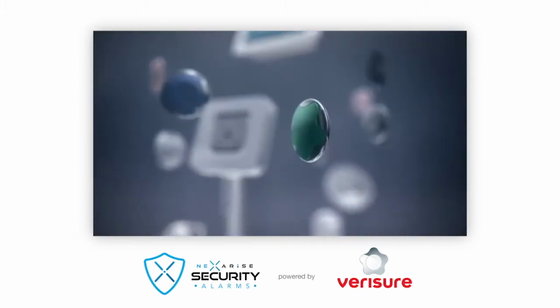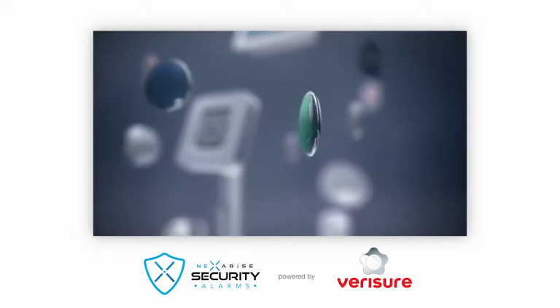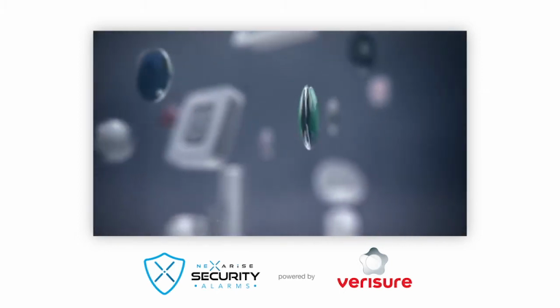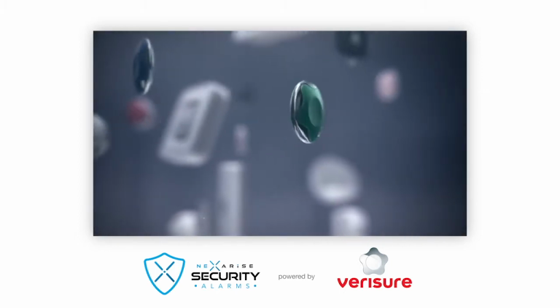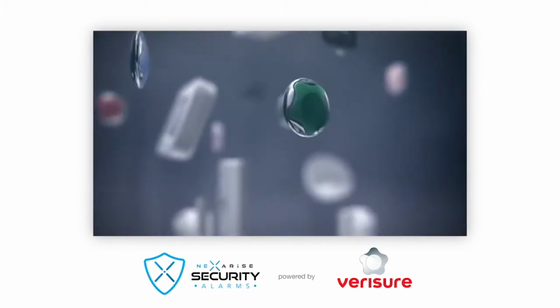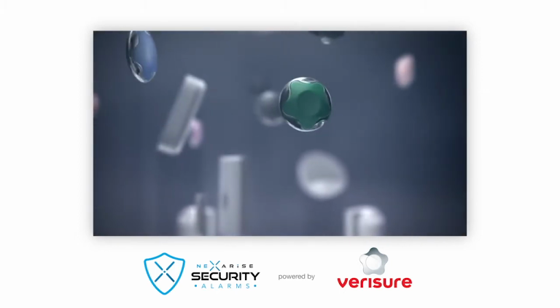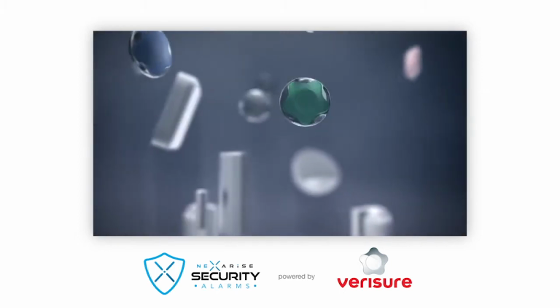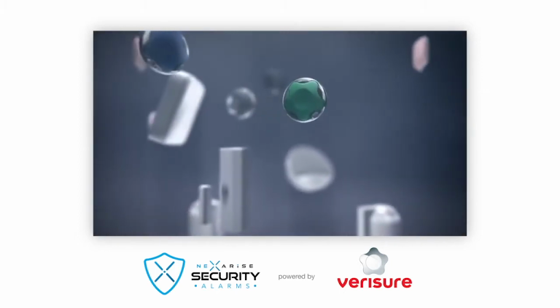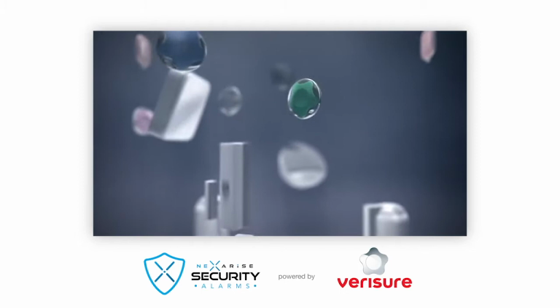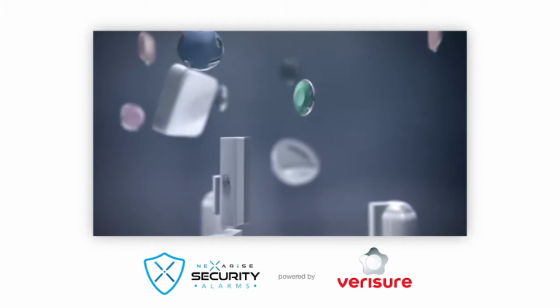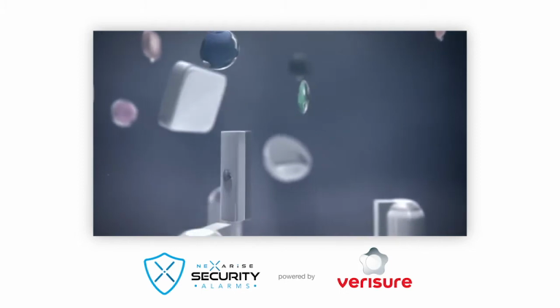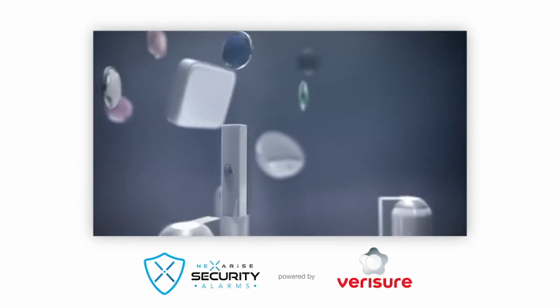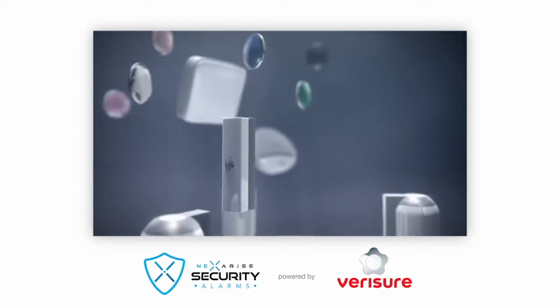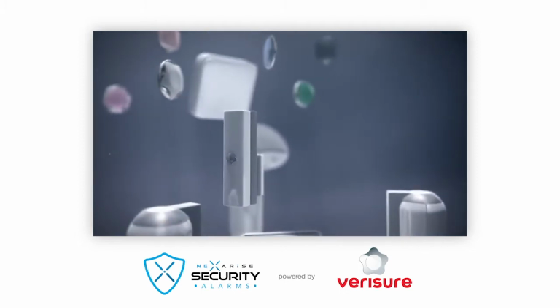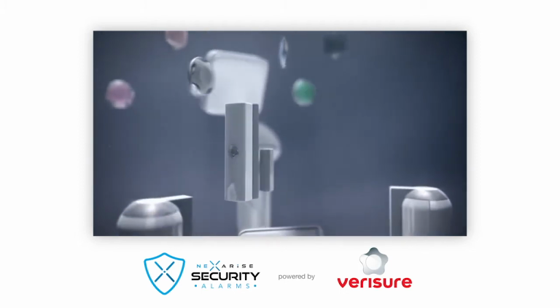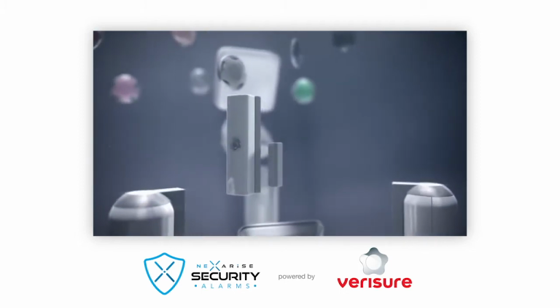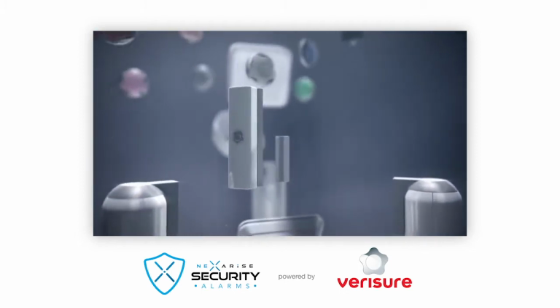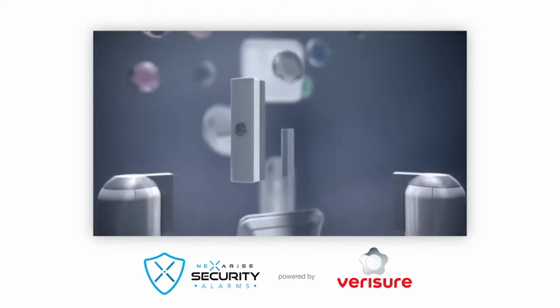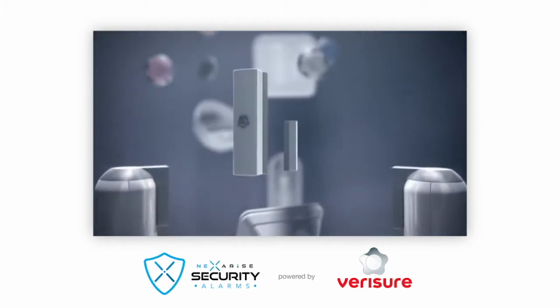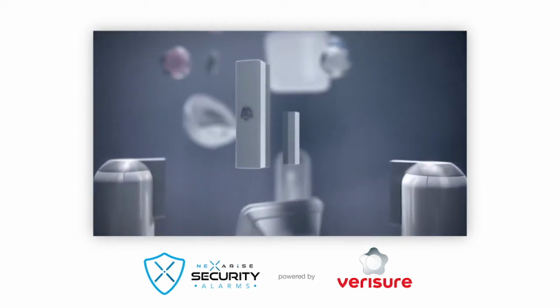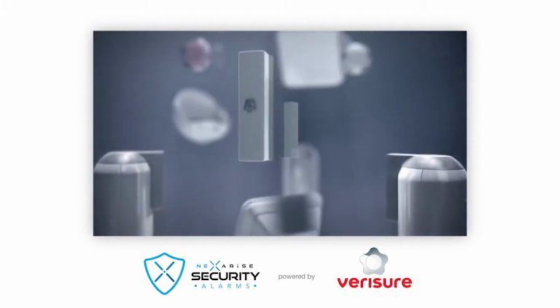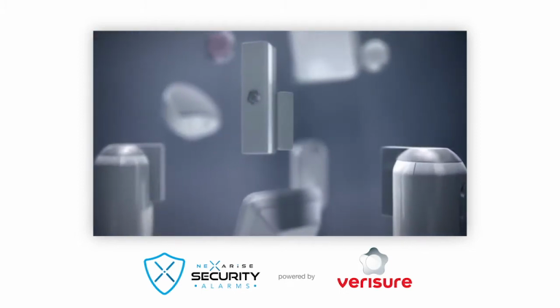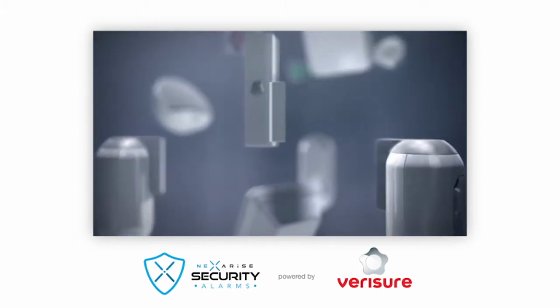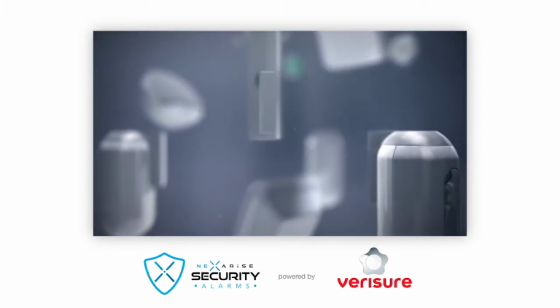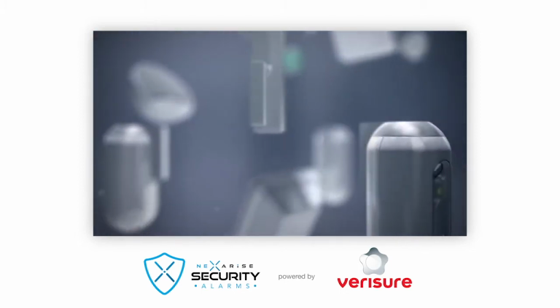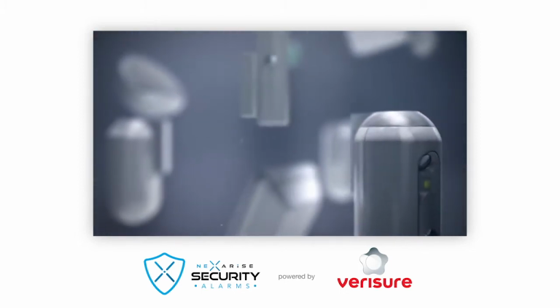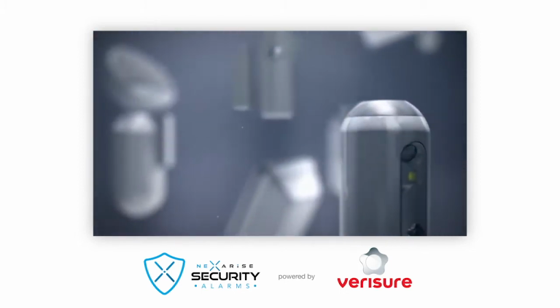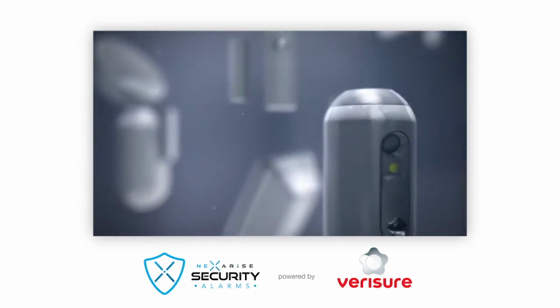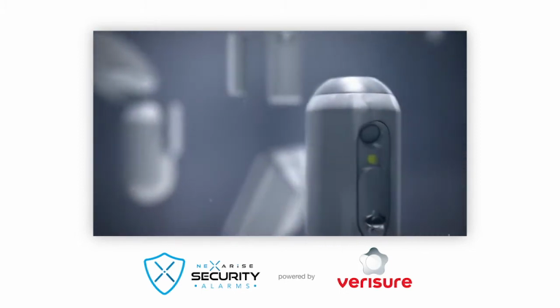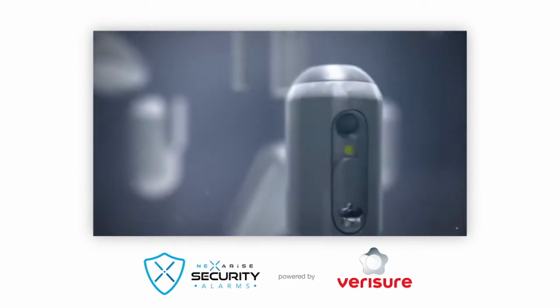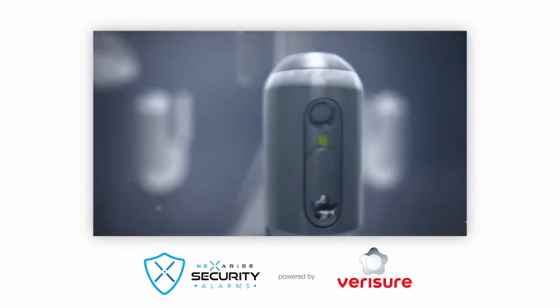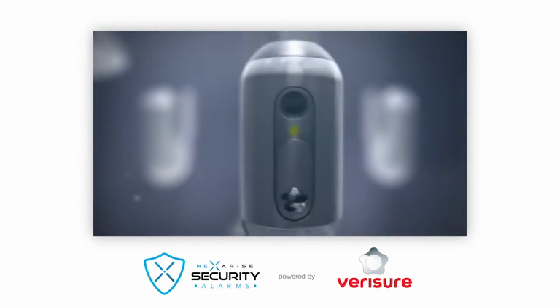Introducing the VeriSure Alarm, the most advanced alarm in the world for protection of your home or business.